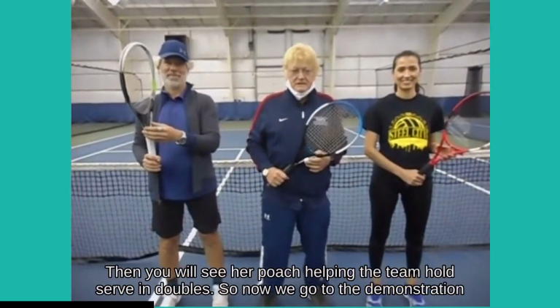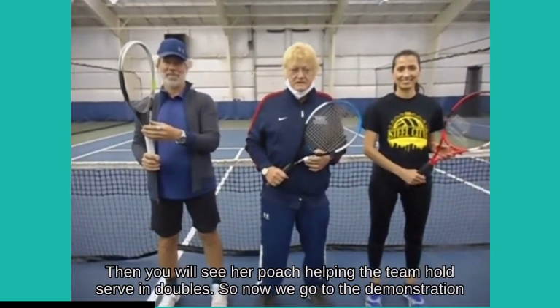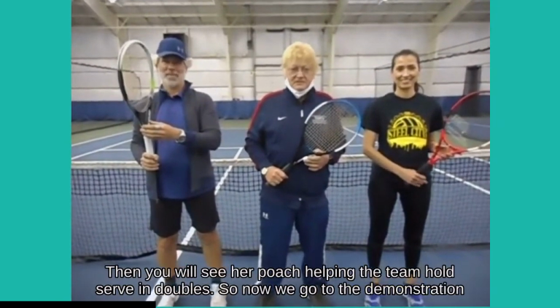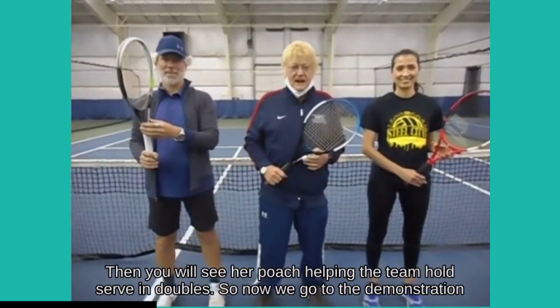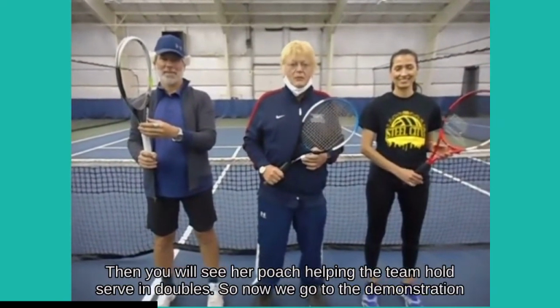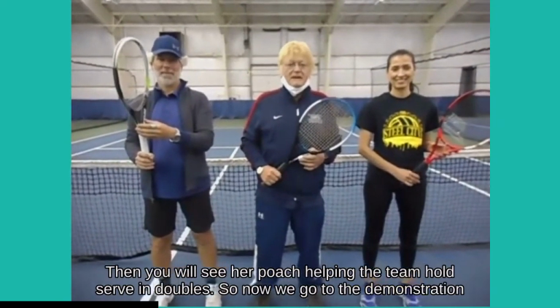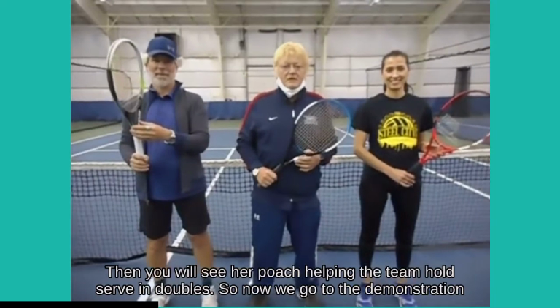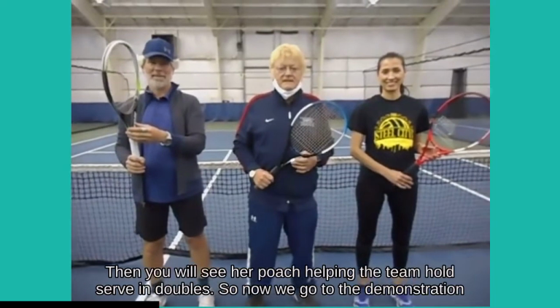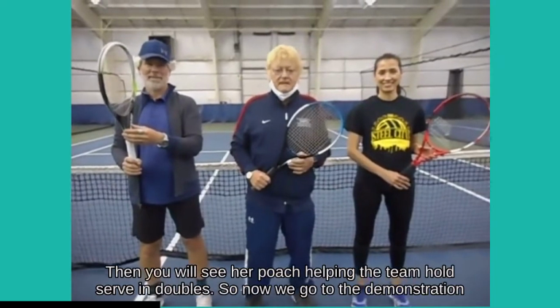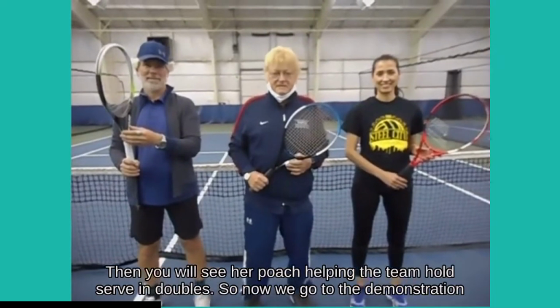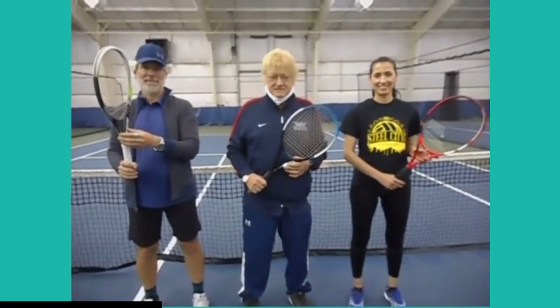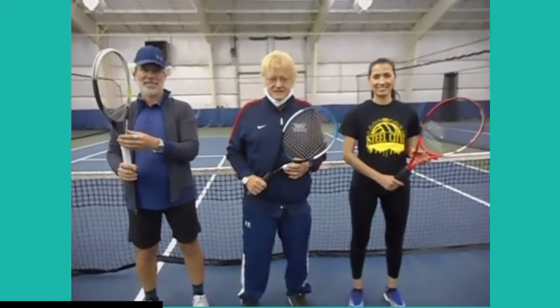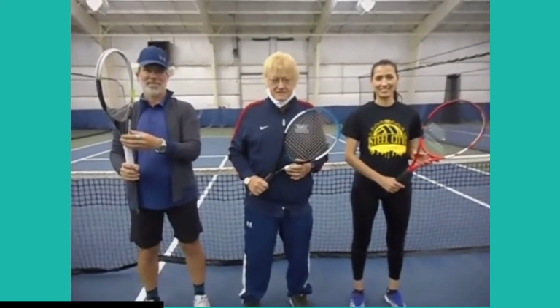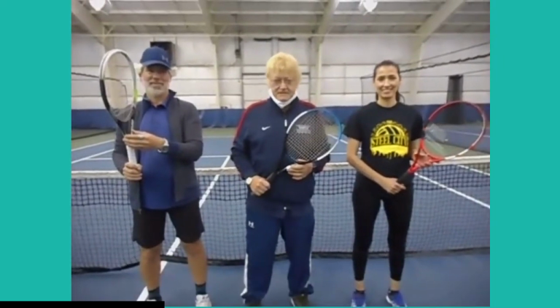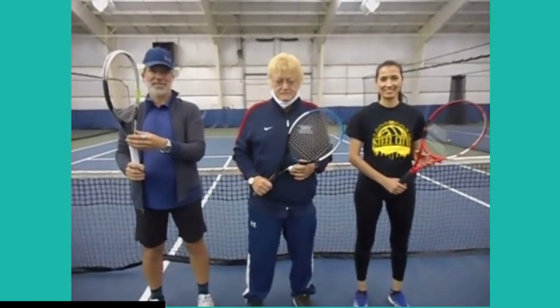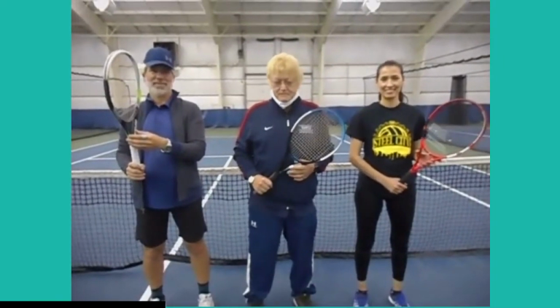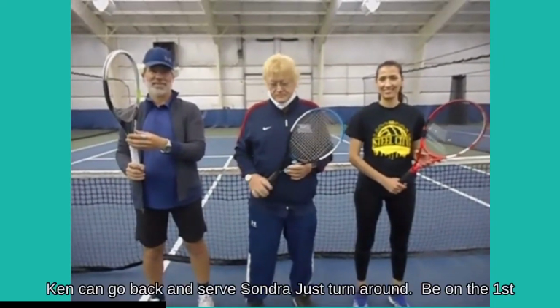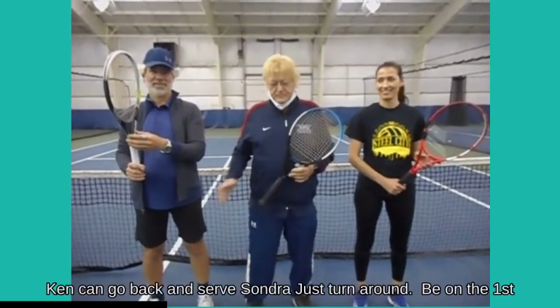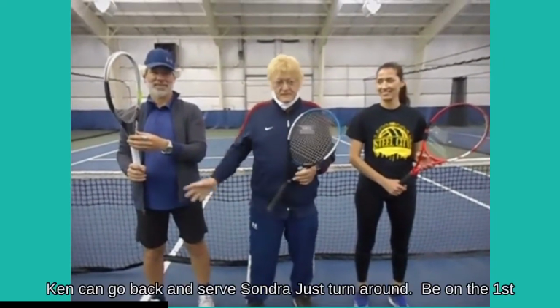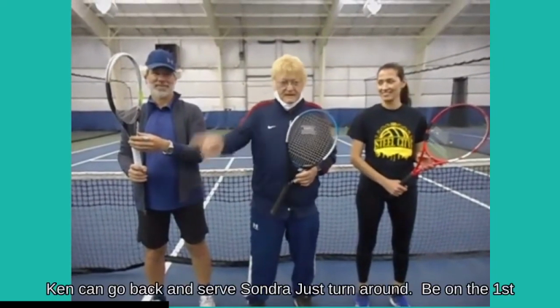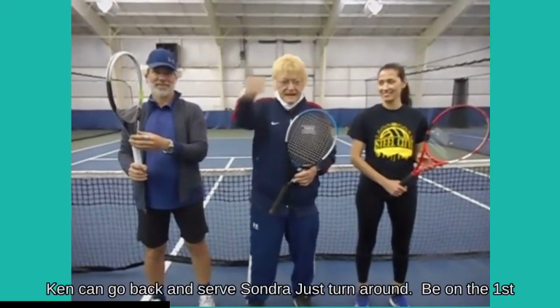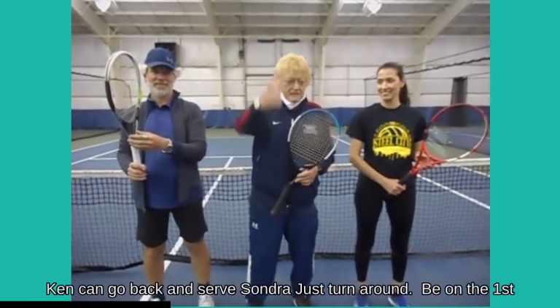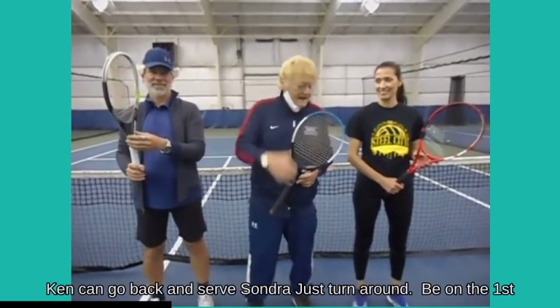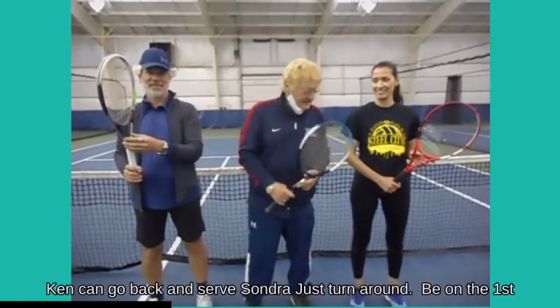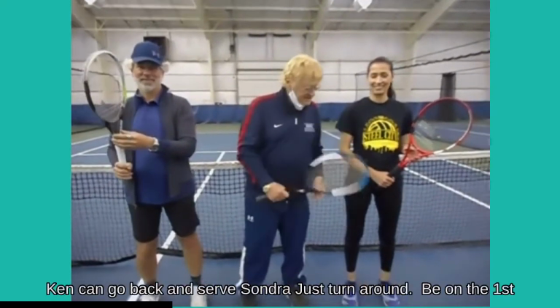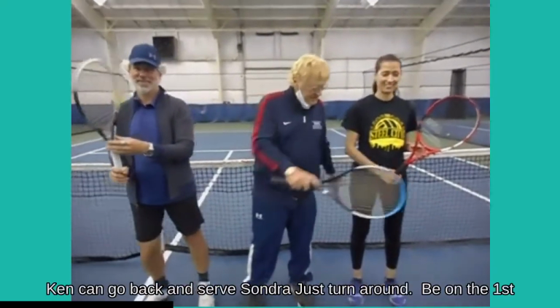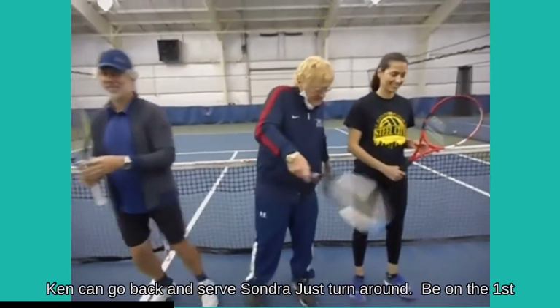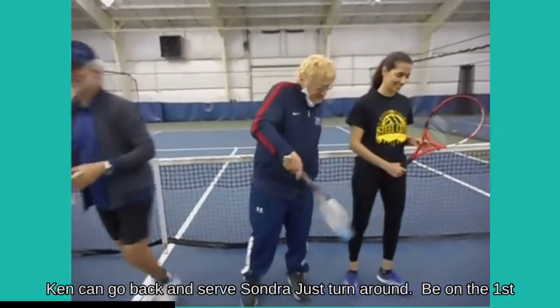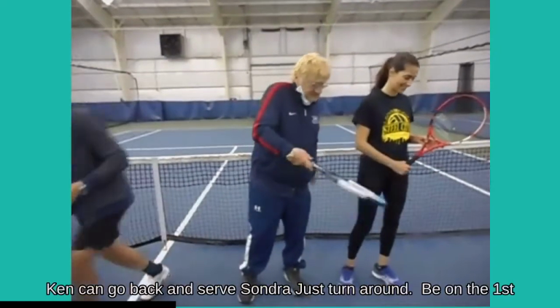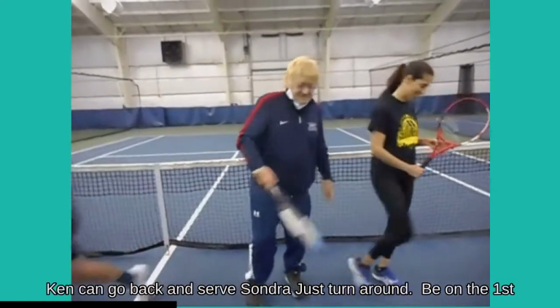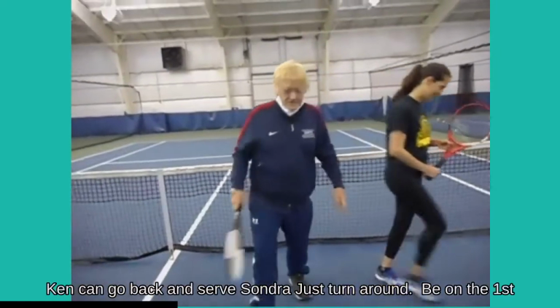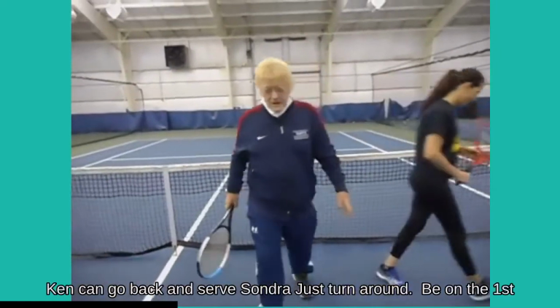So now we go to the demonstration. Ken, go back and serve. Sondra, just turn around.